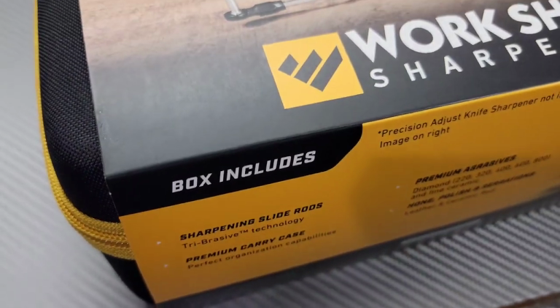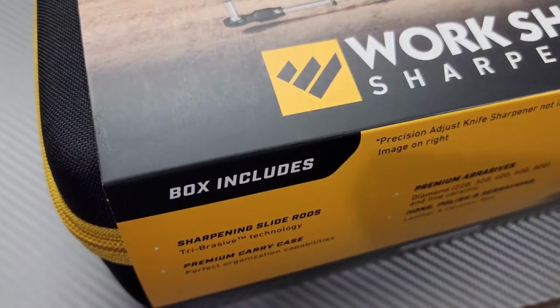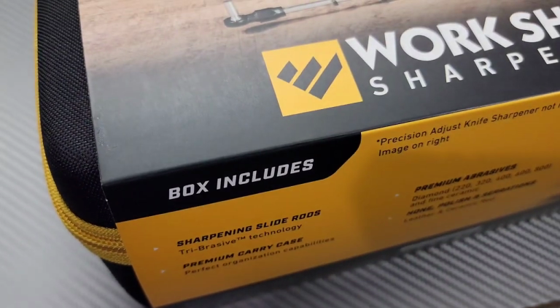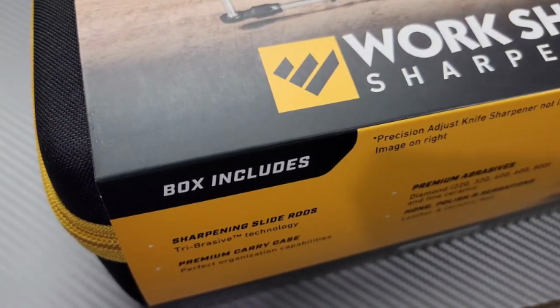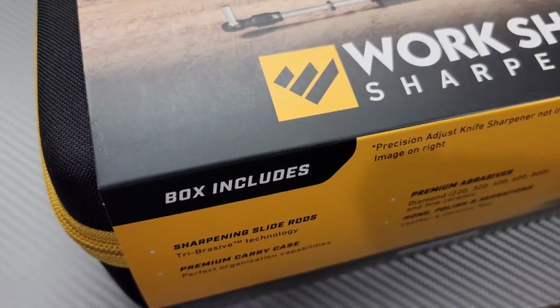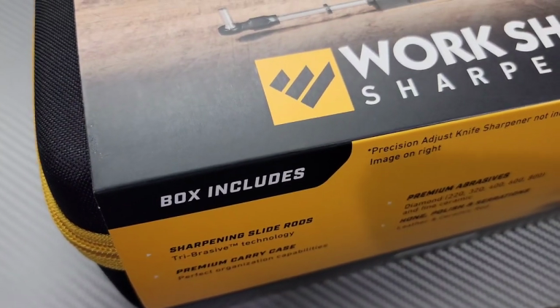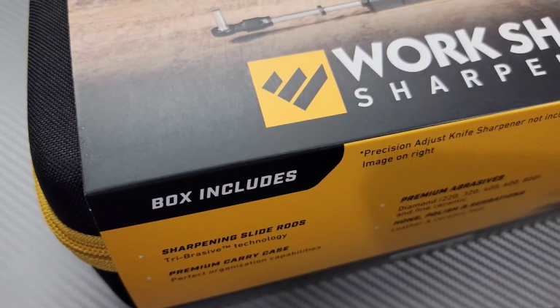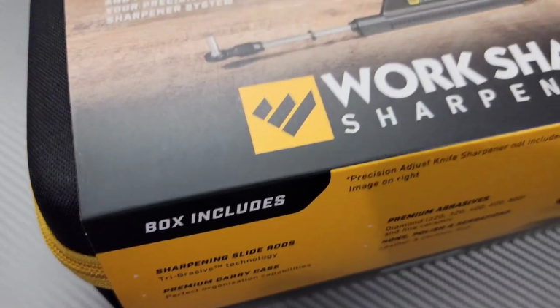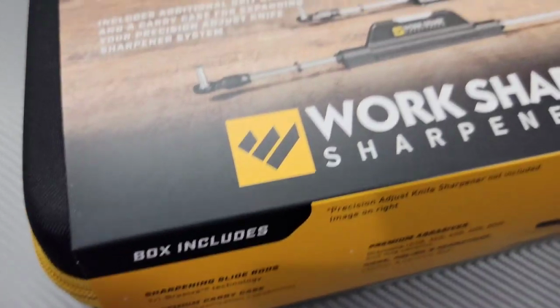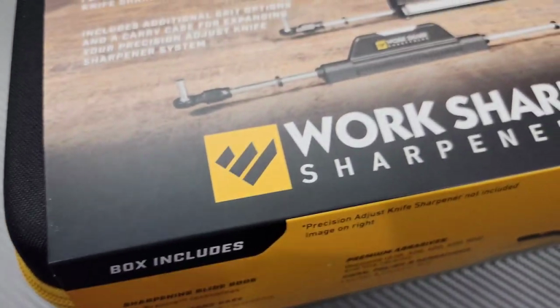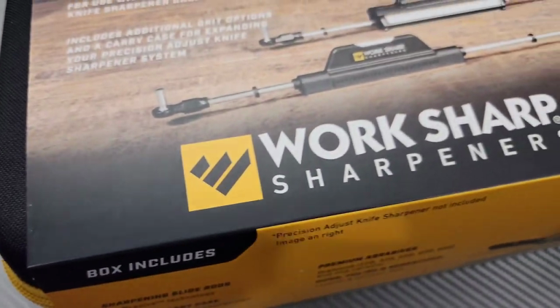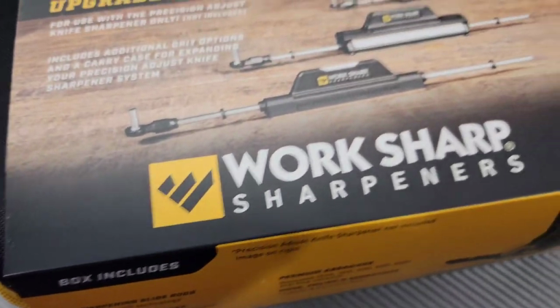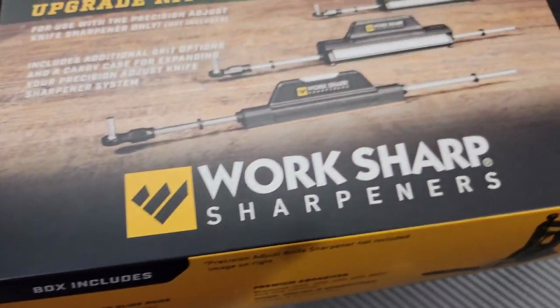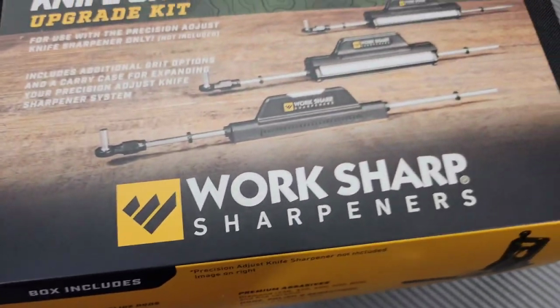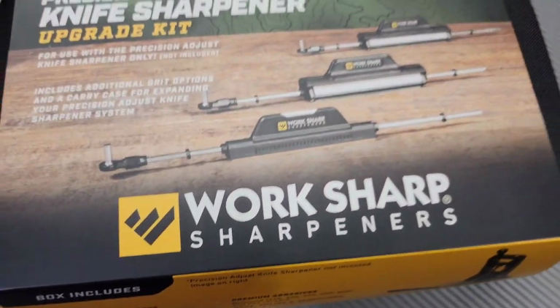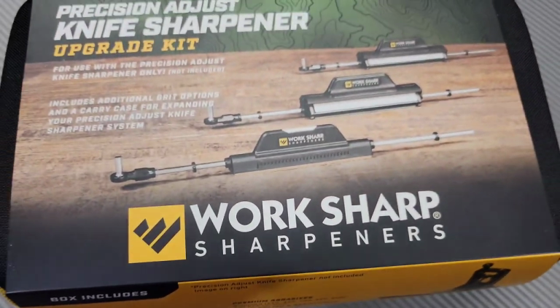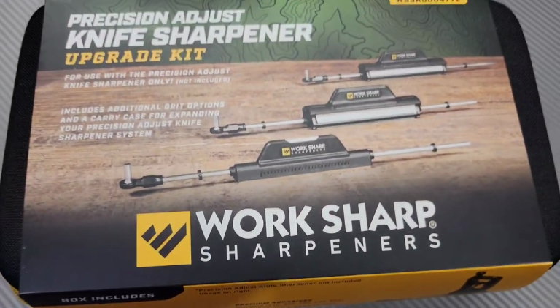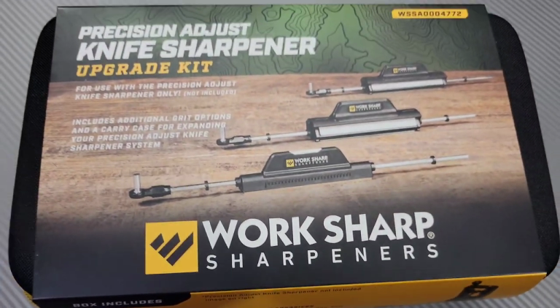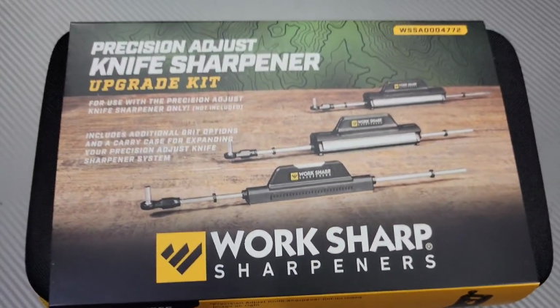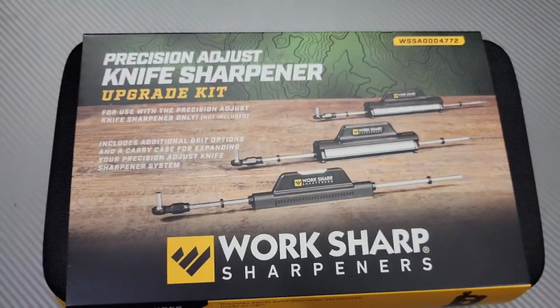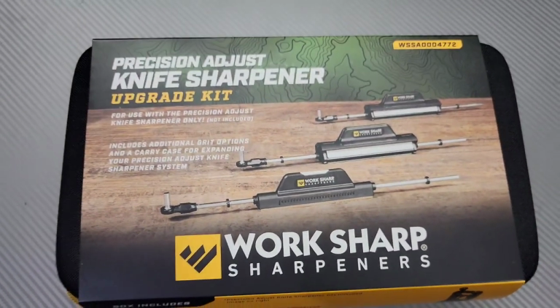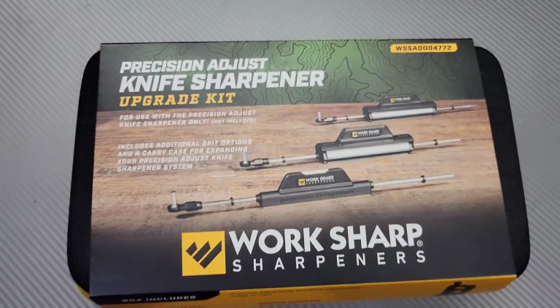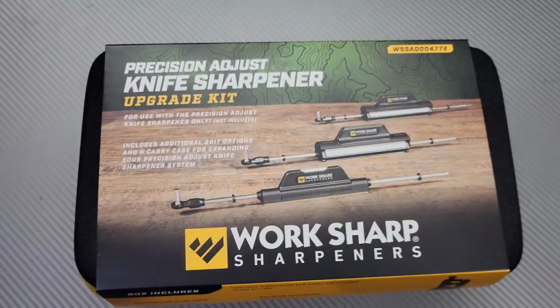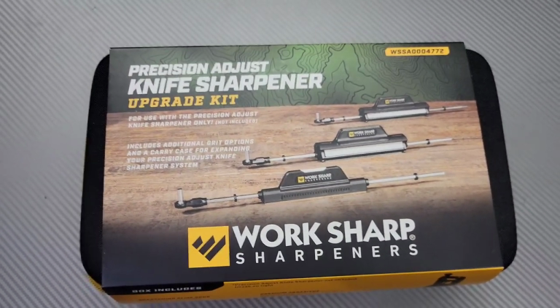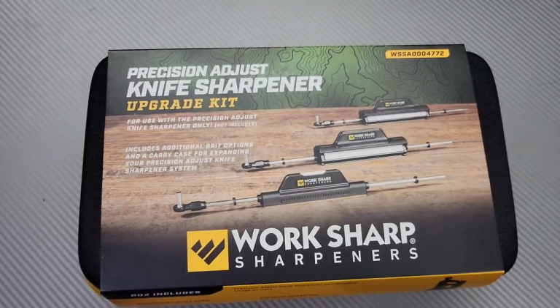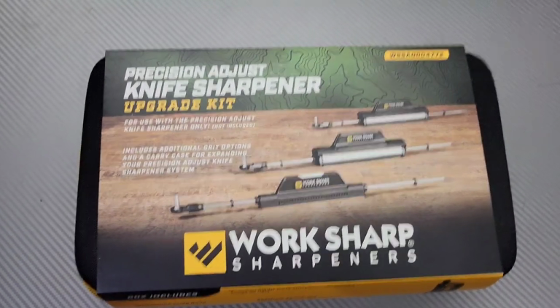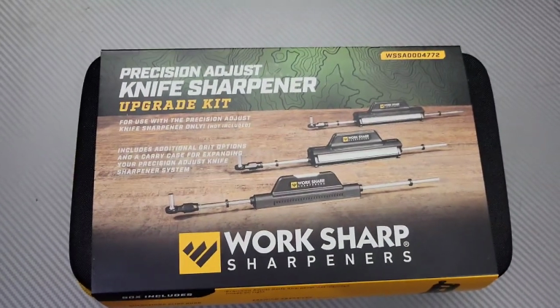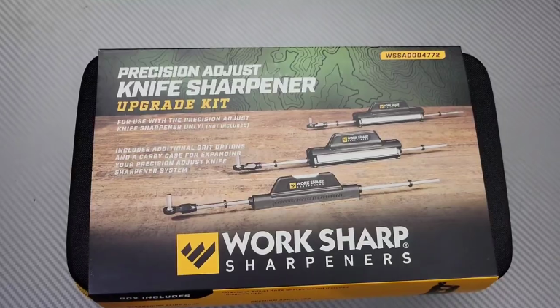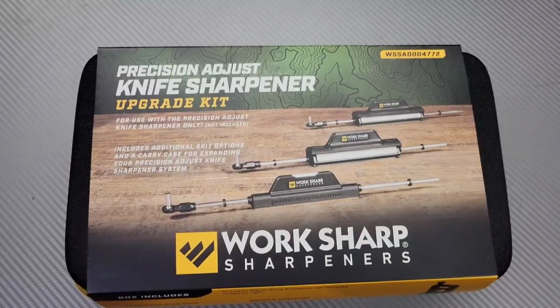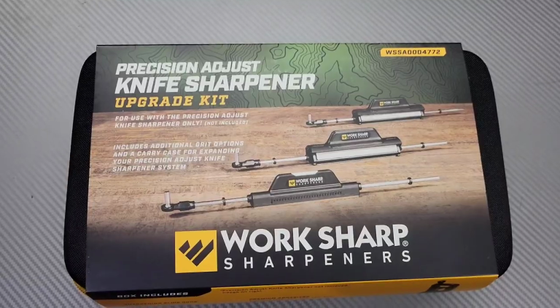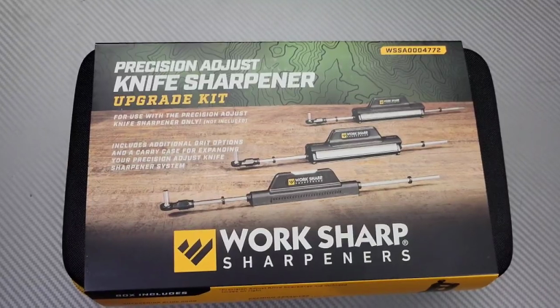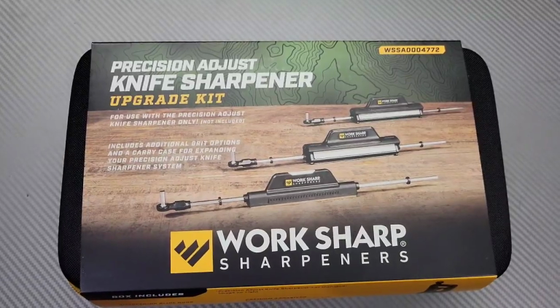Bang! Neves Knives. I'm Jared and we got the Work Sharp Precision Guided Sharpener Upgrade Kit.